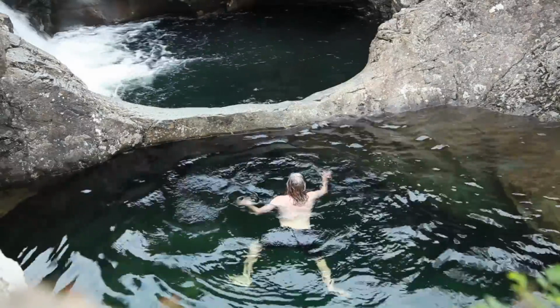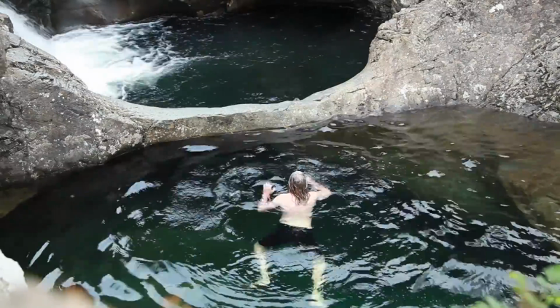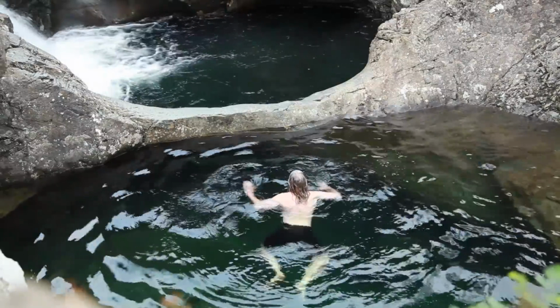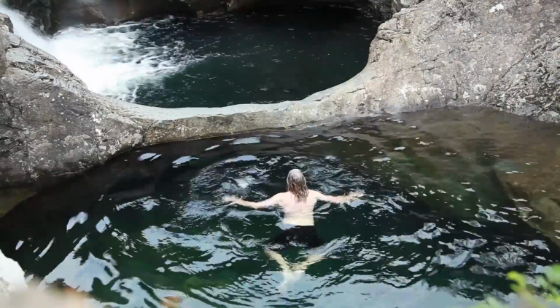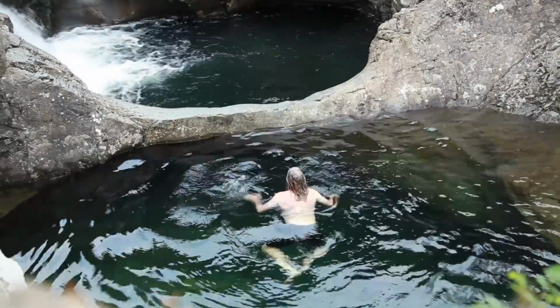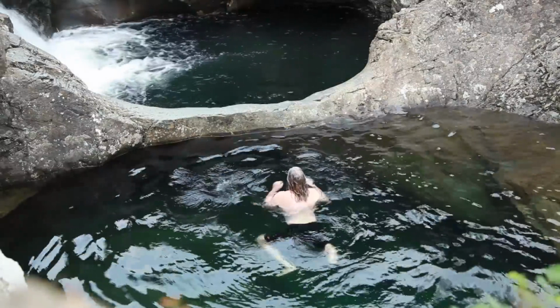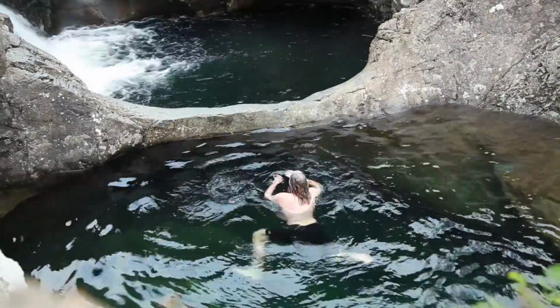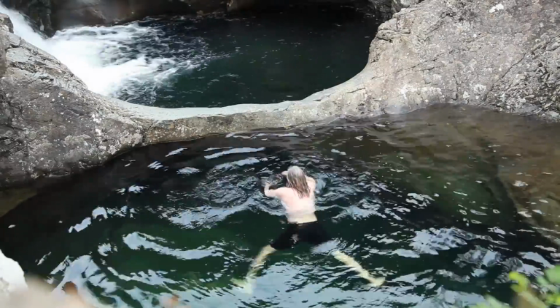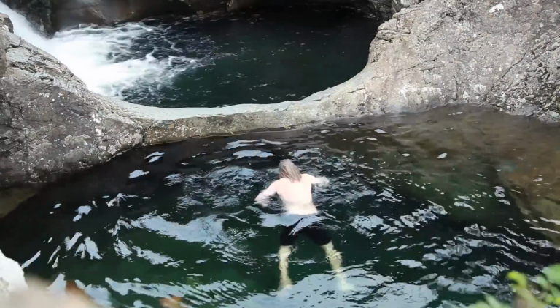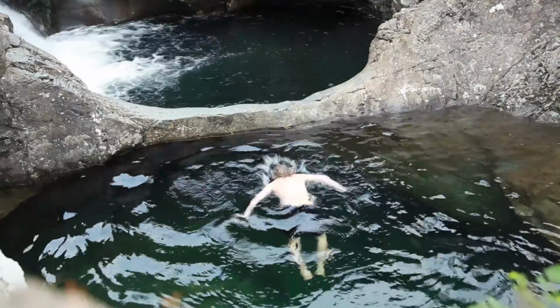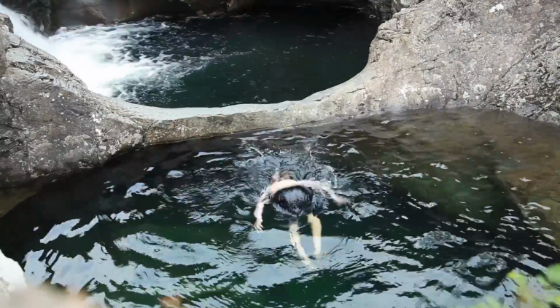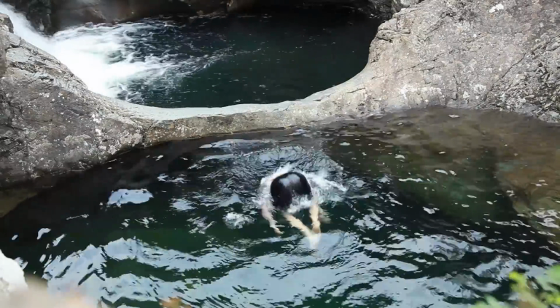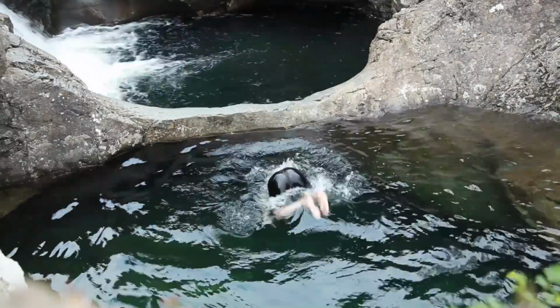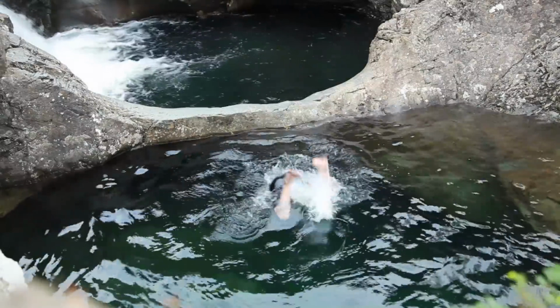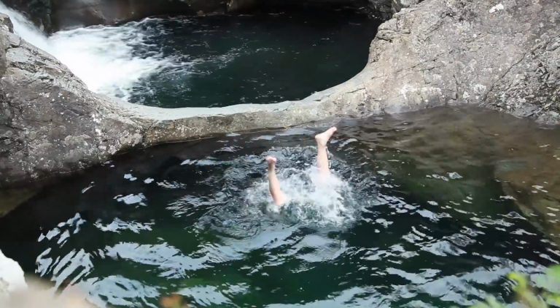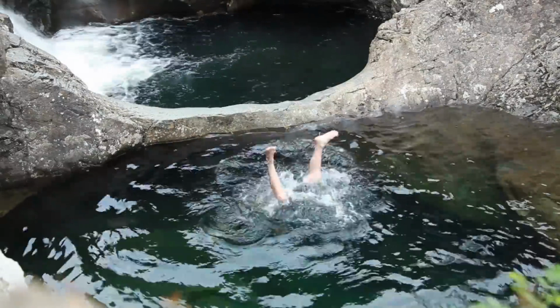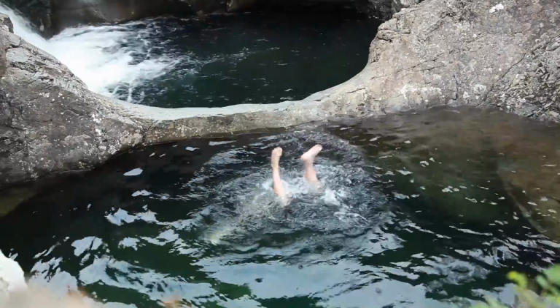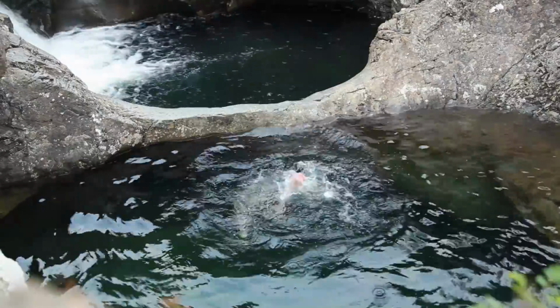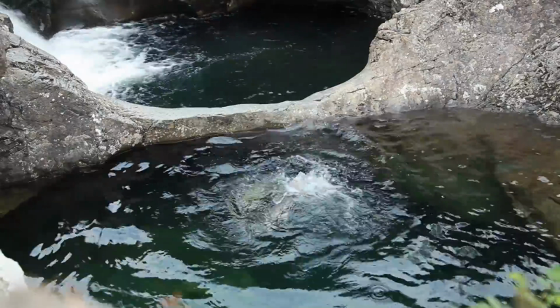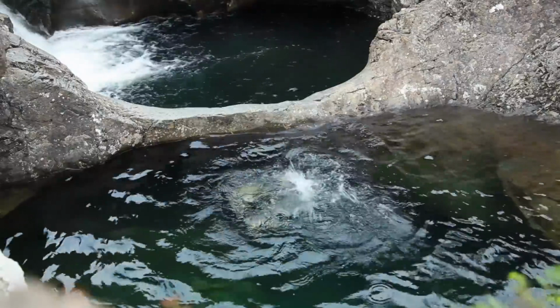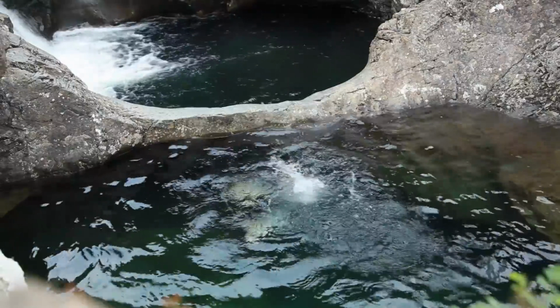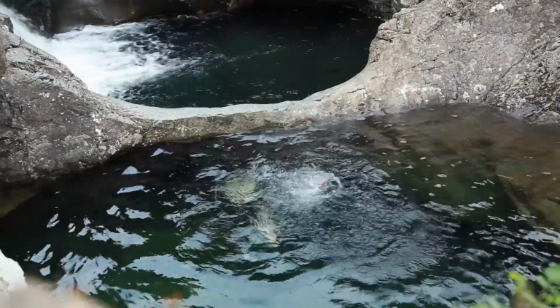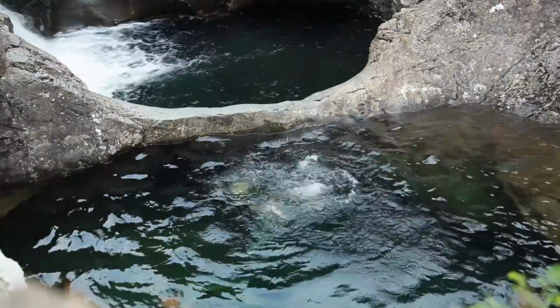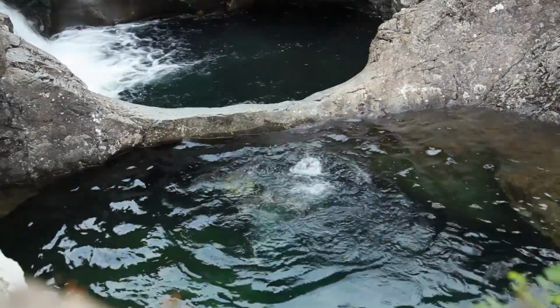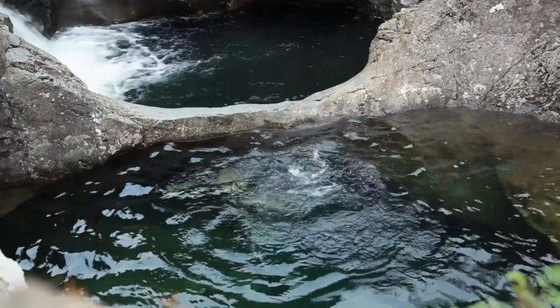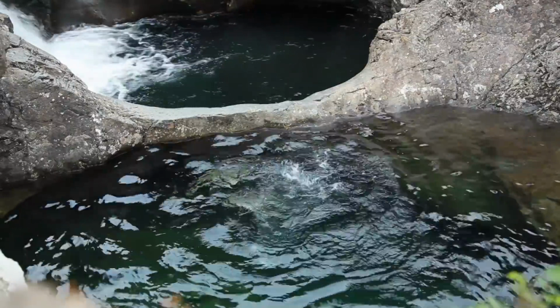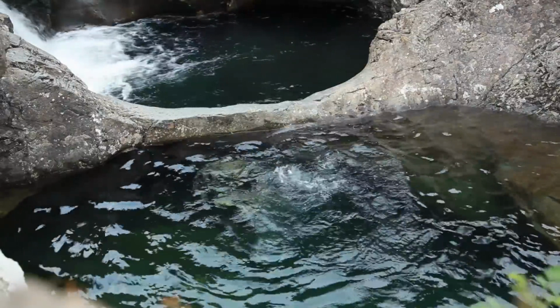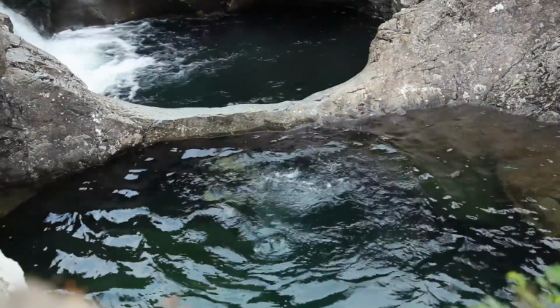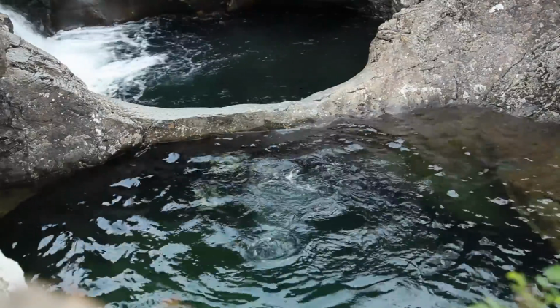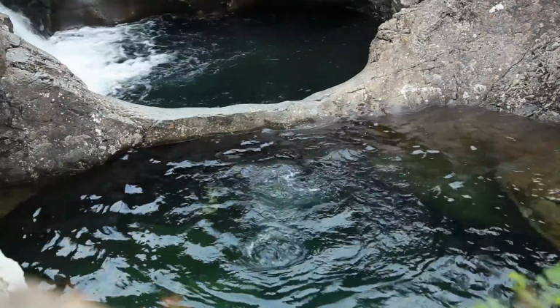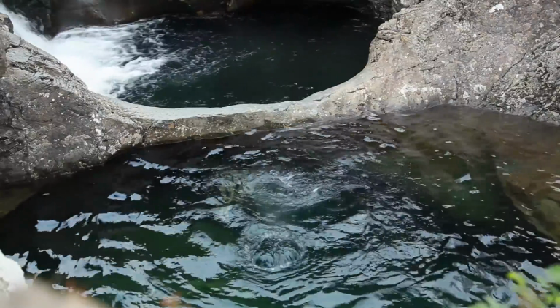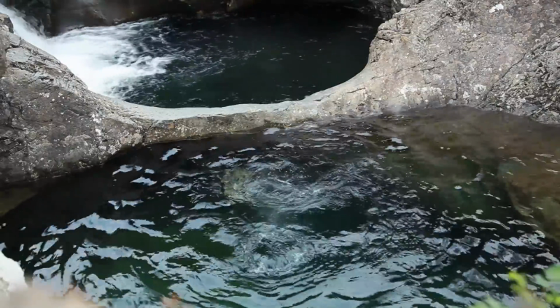The fairy pools of Skye had convinced me of the magic of bubbles and water.